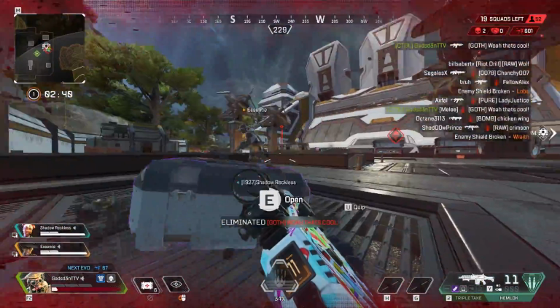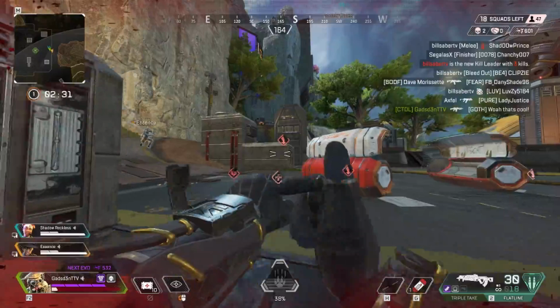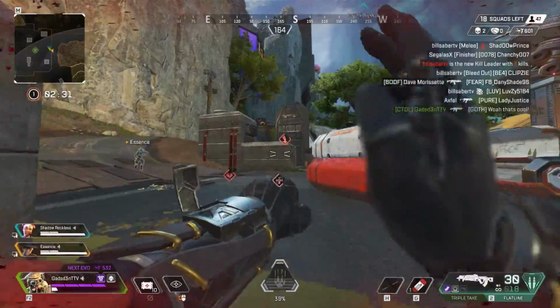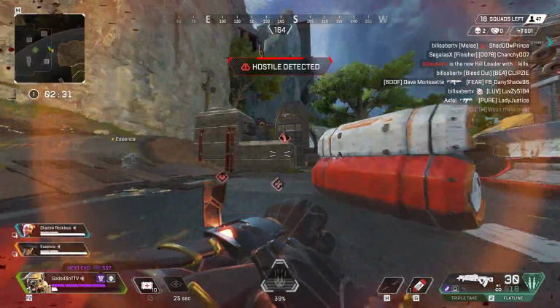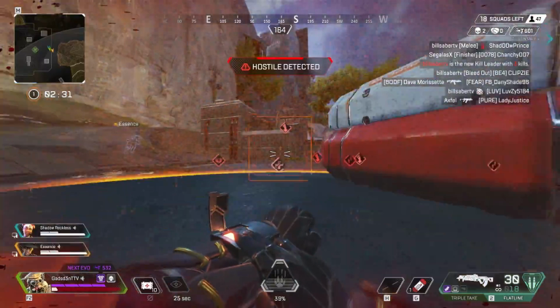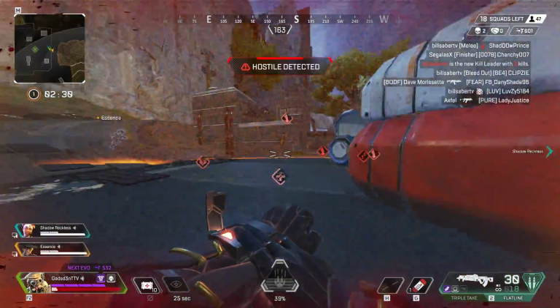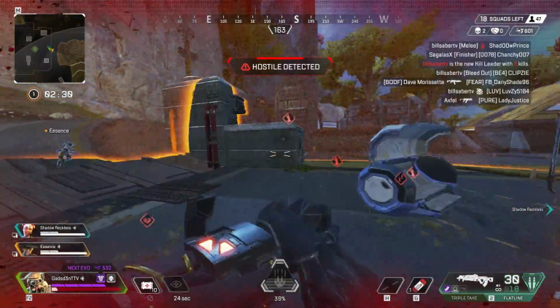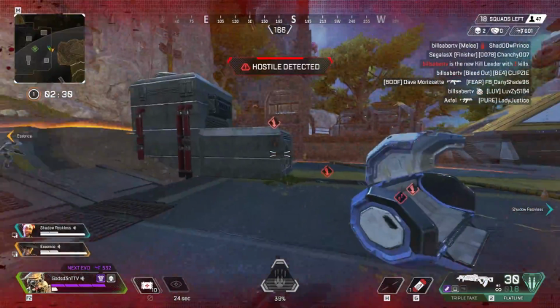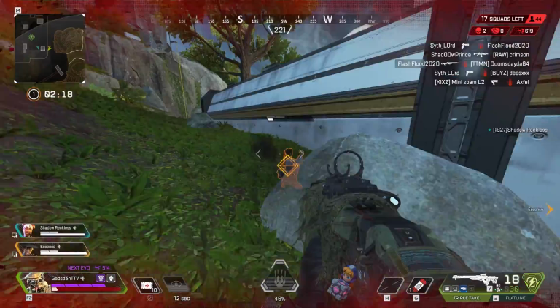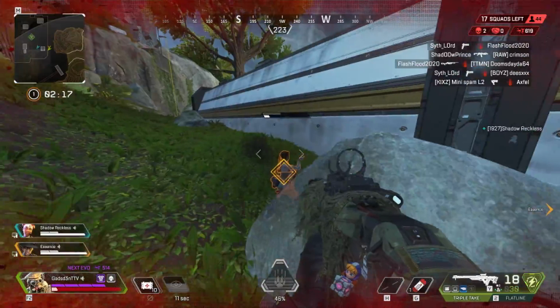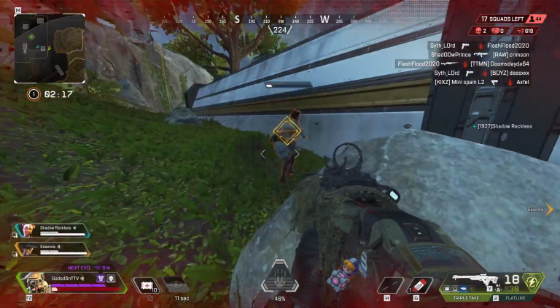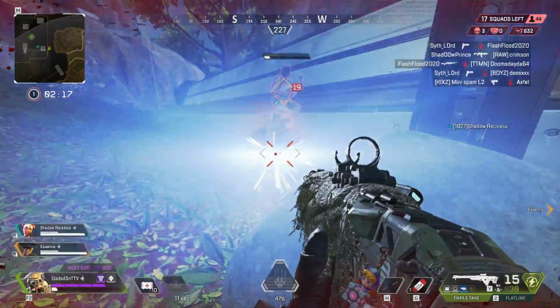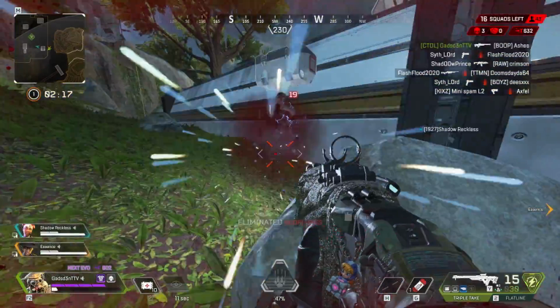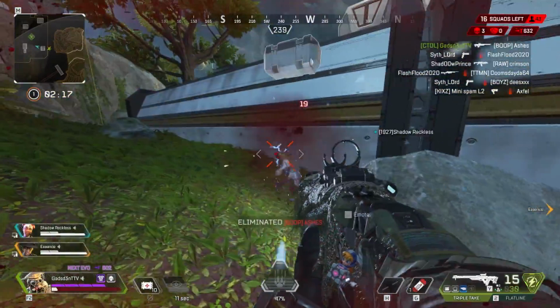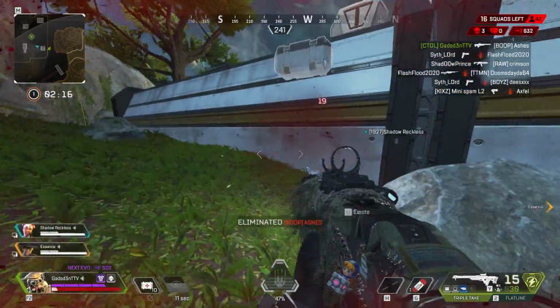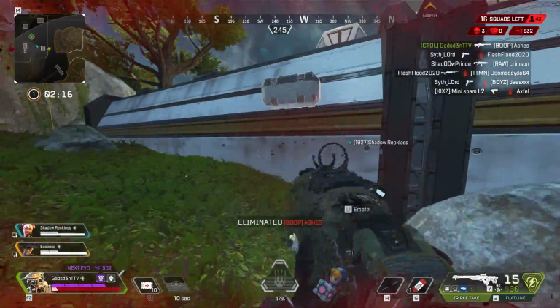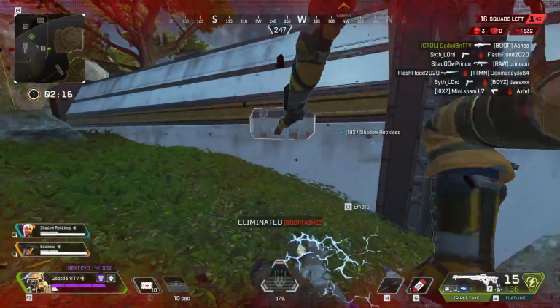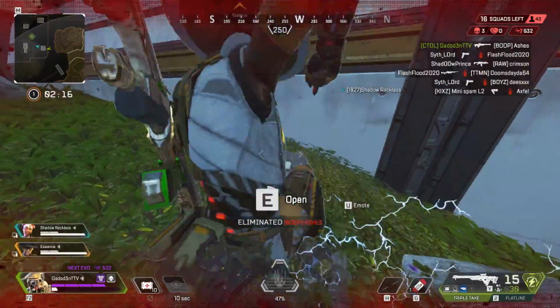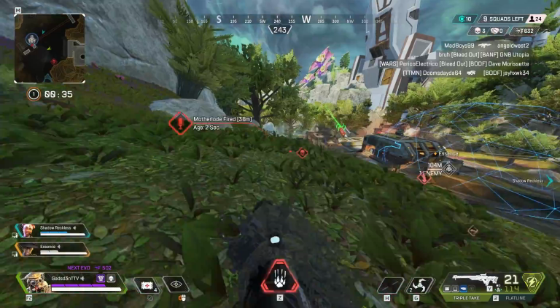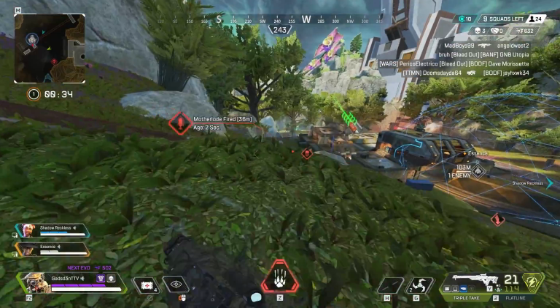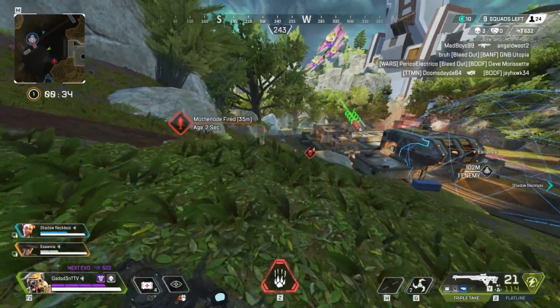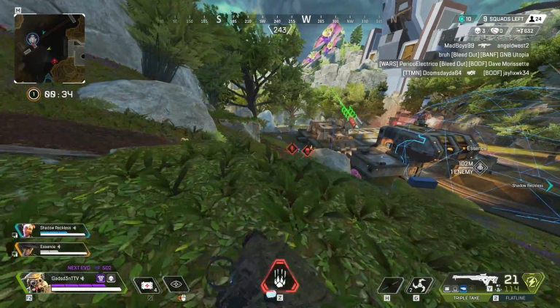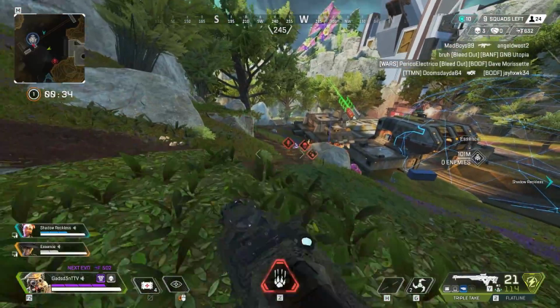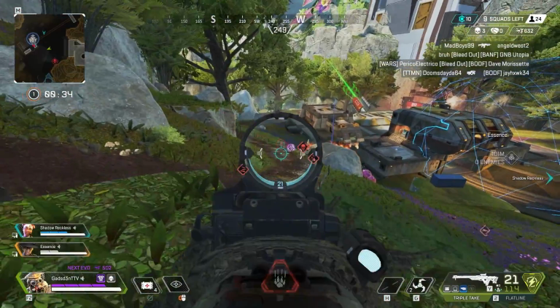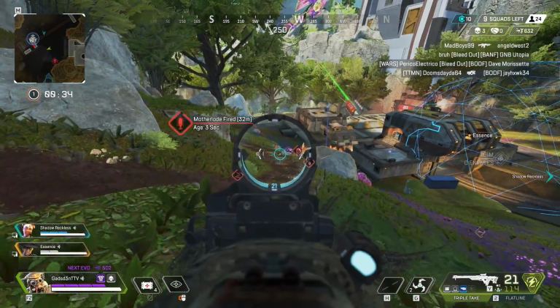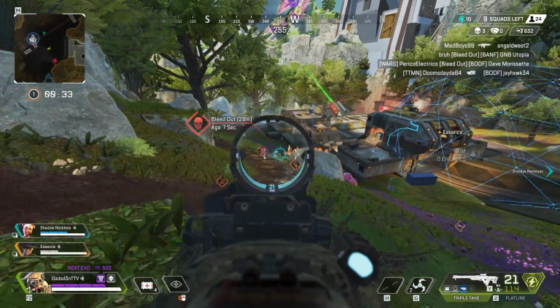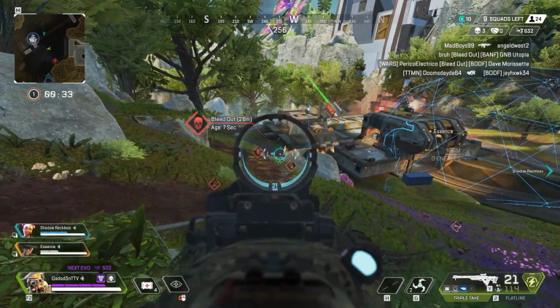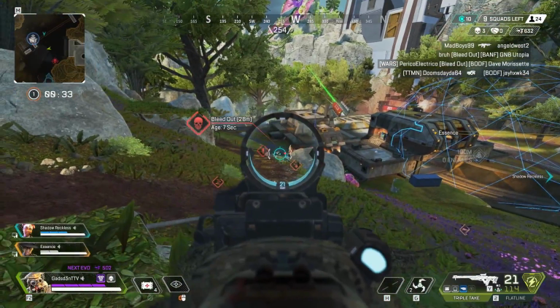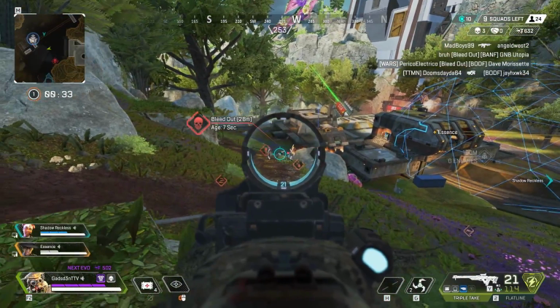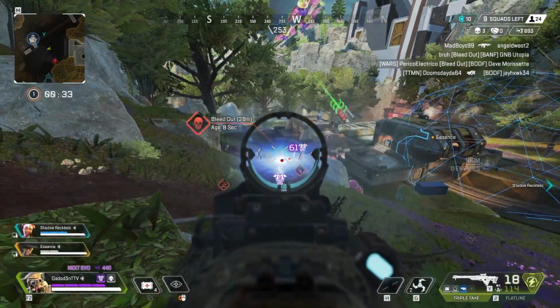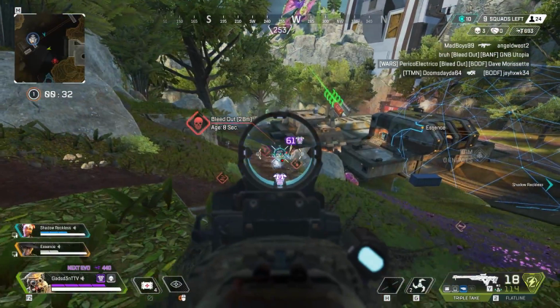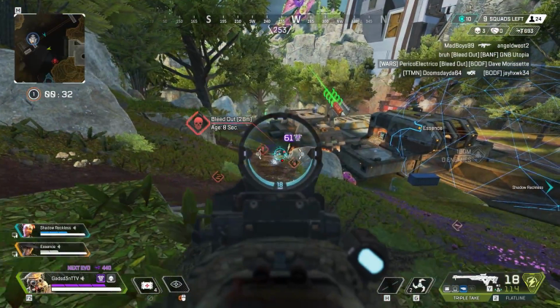Whether it's to push, fortify, flank, retreat, or even use abilities, the Opportunist can provide different methods for each.